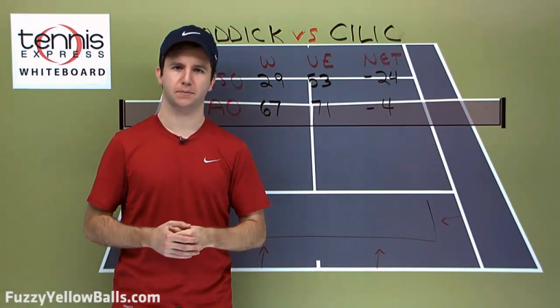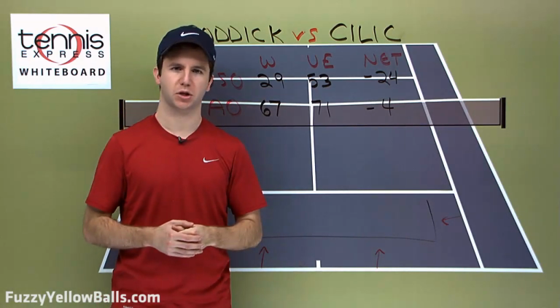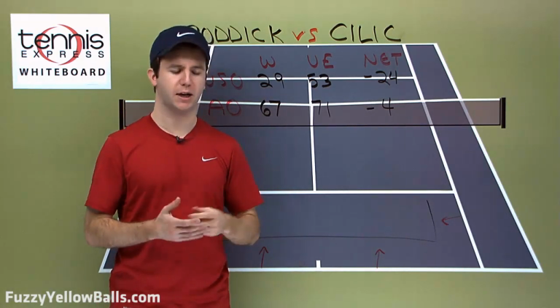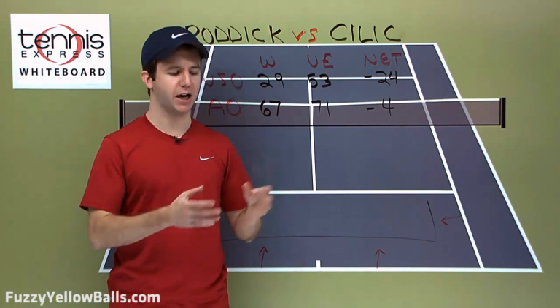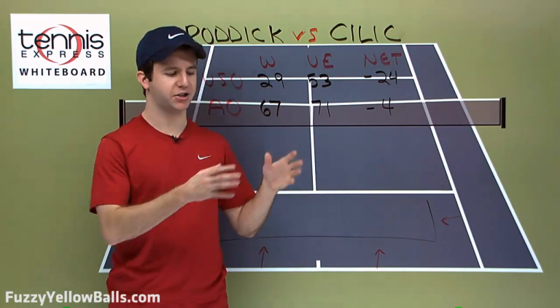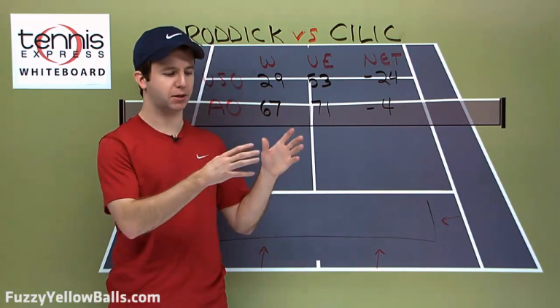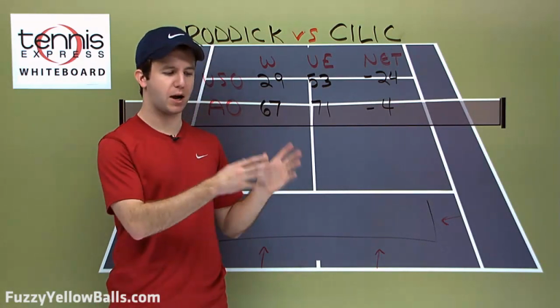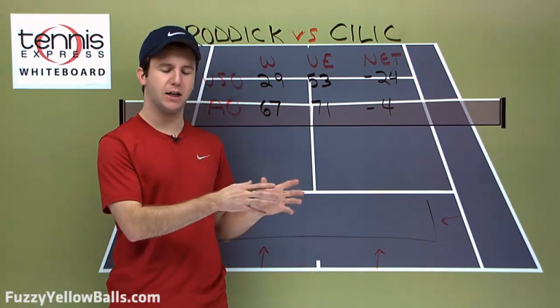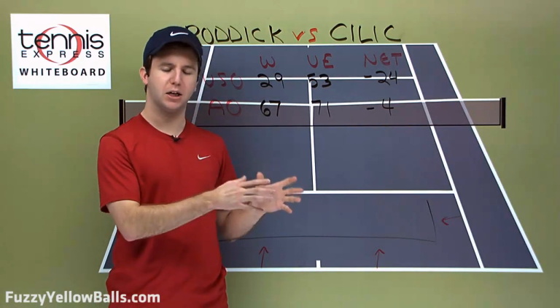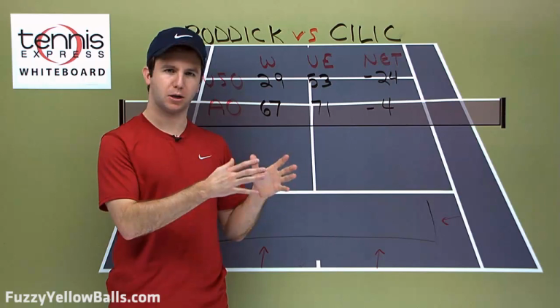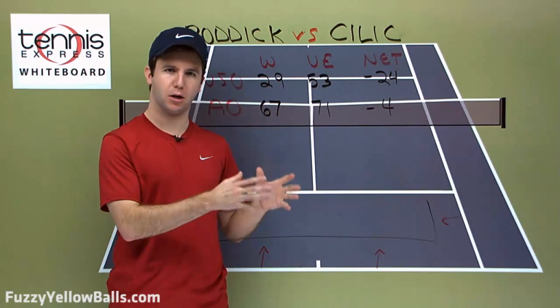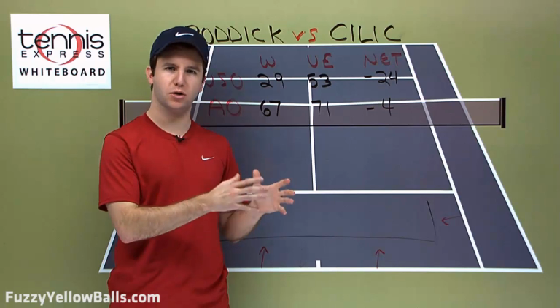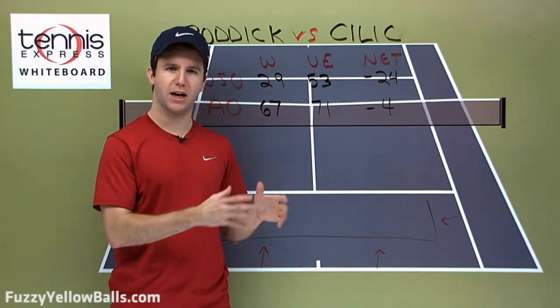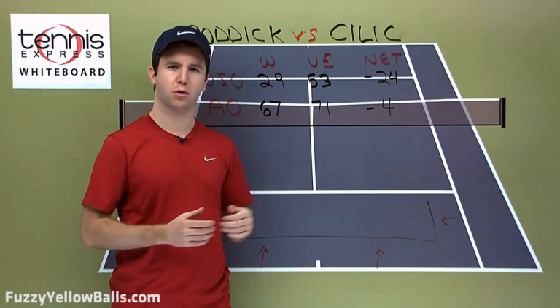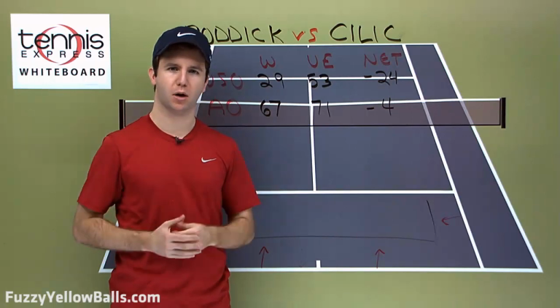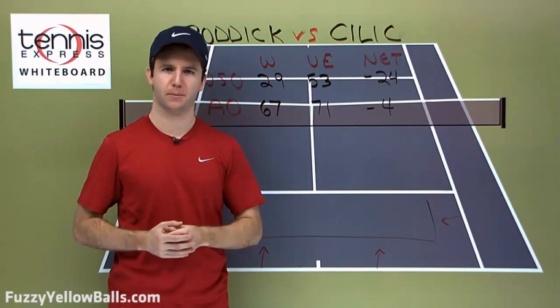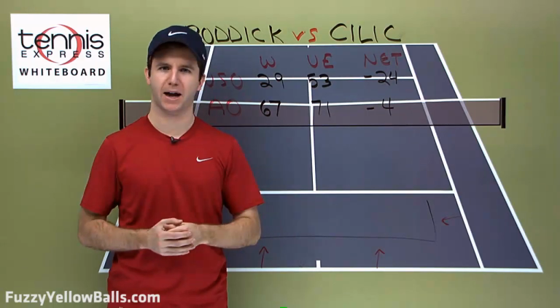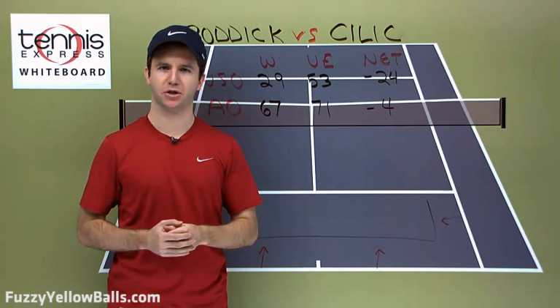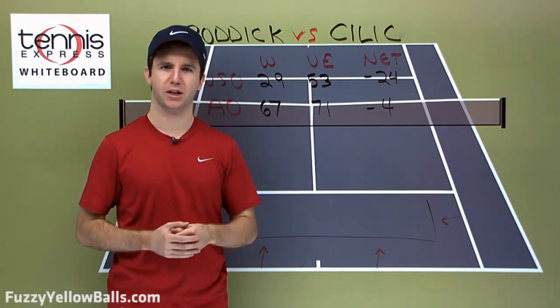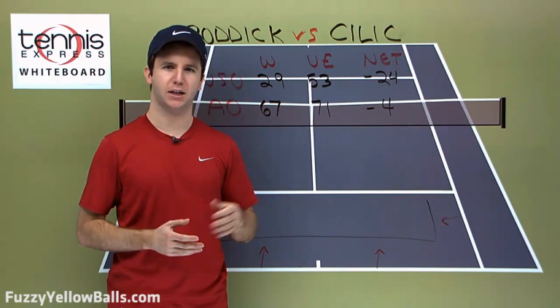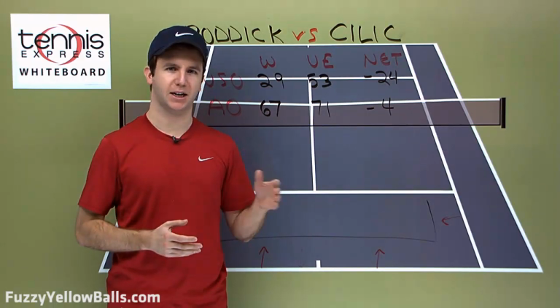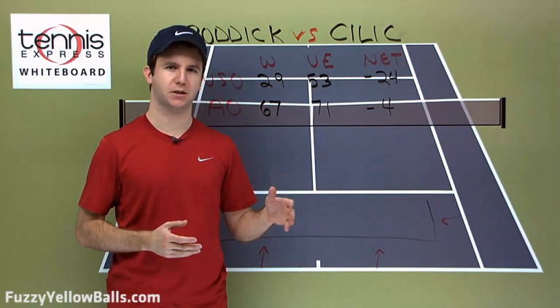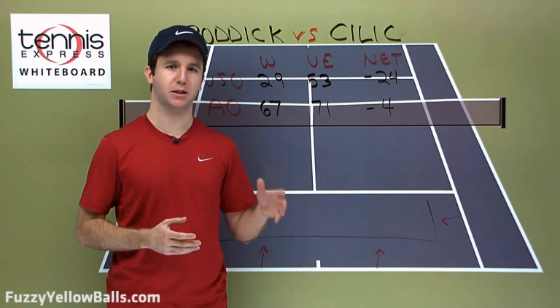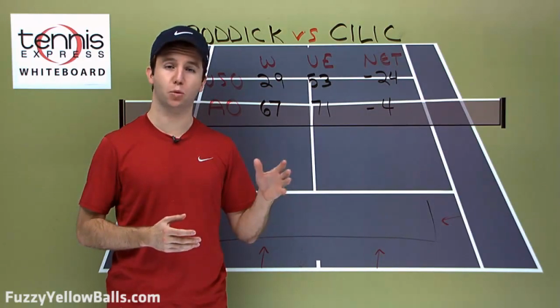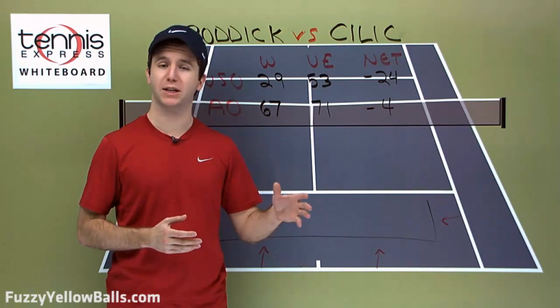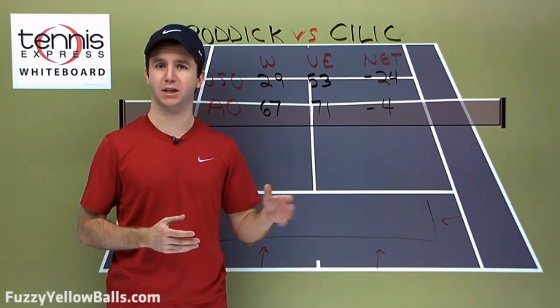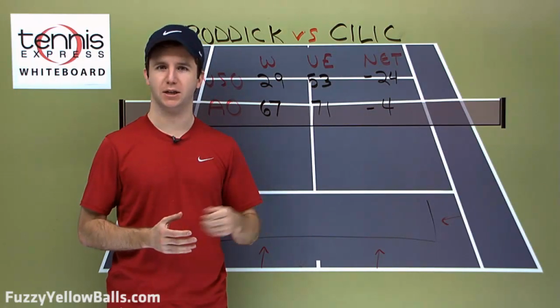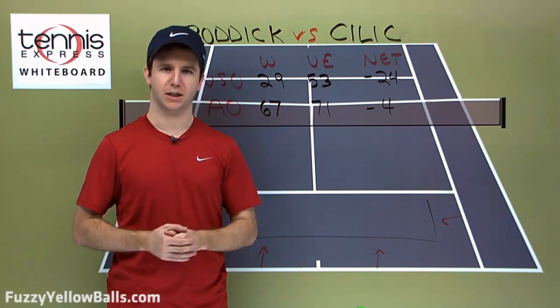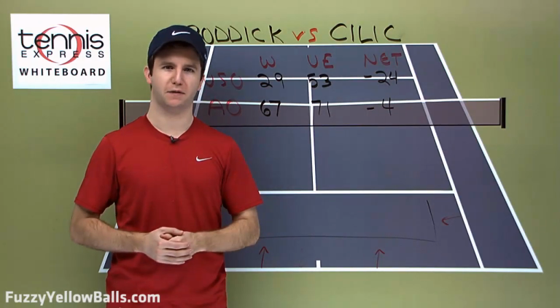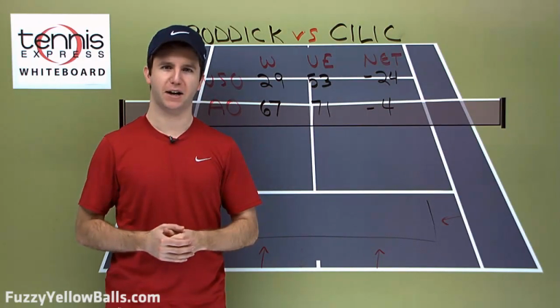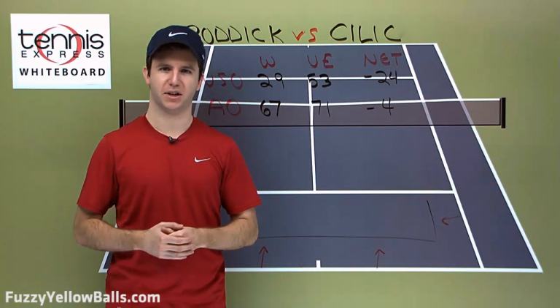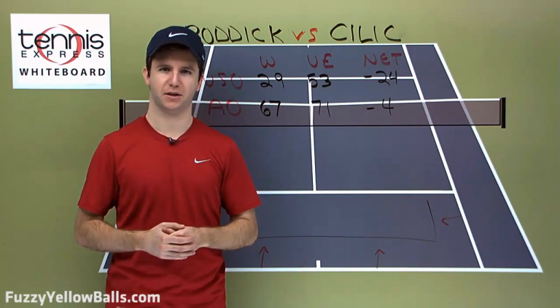So again, I say Roddick — close, high-quality match — and he wins it in five sets.